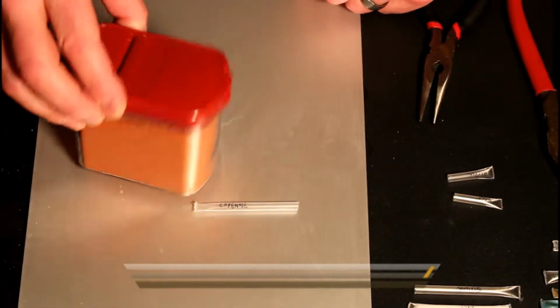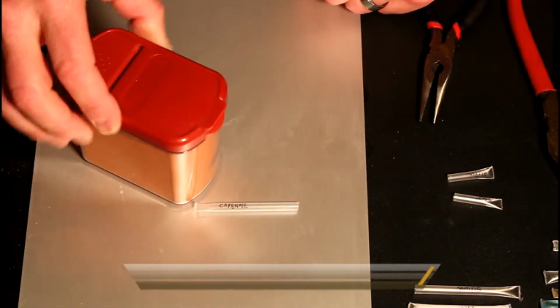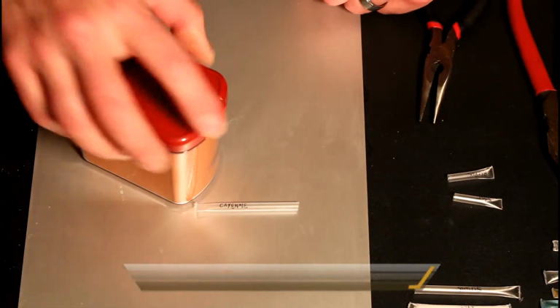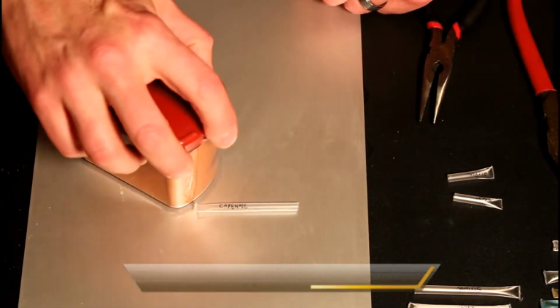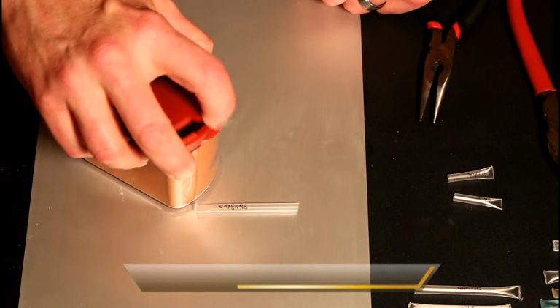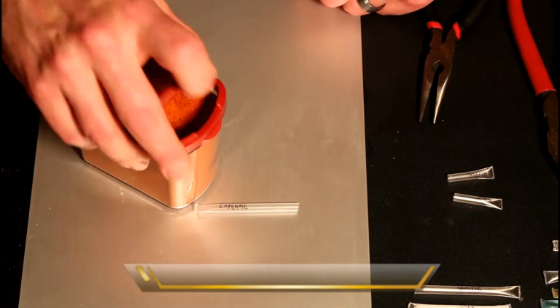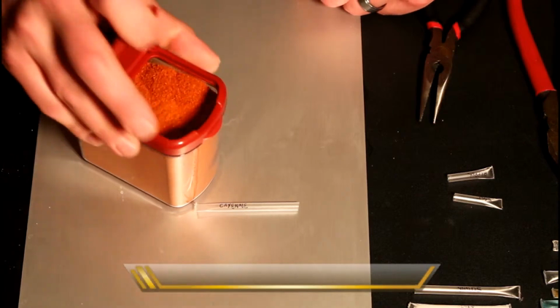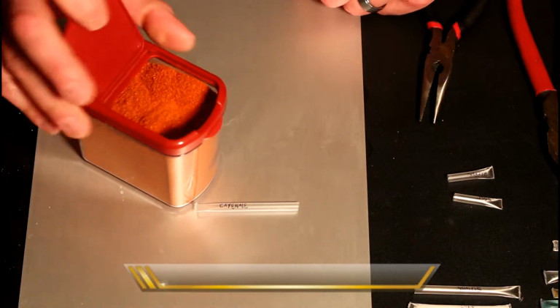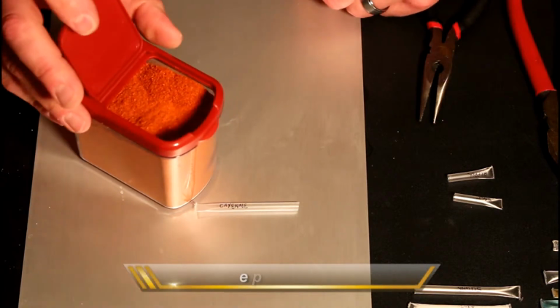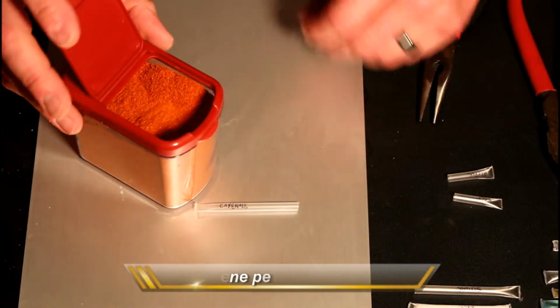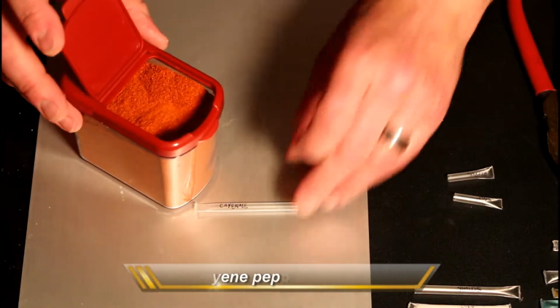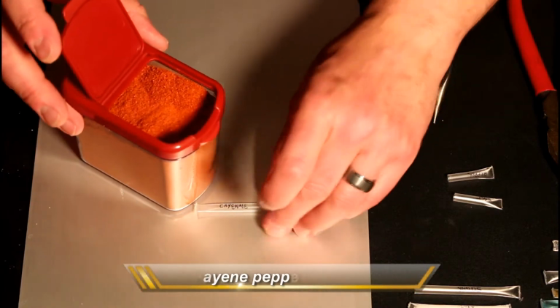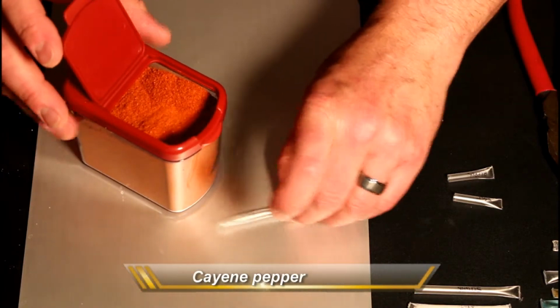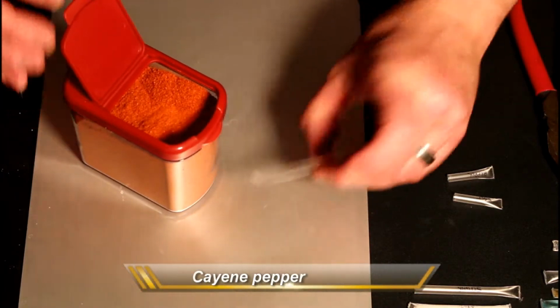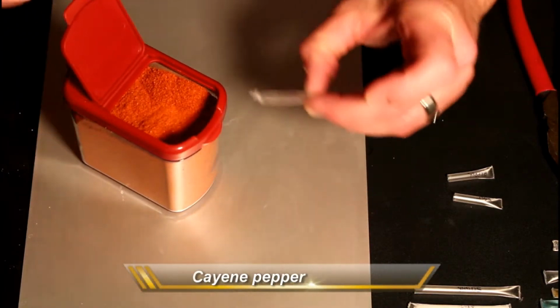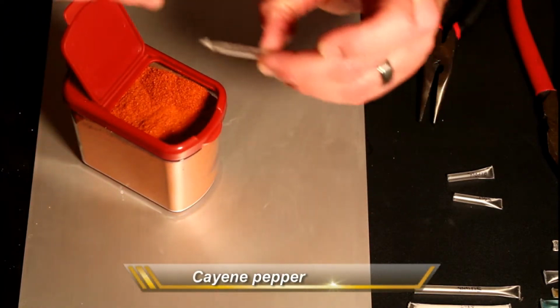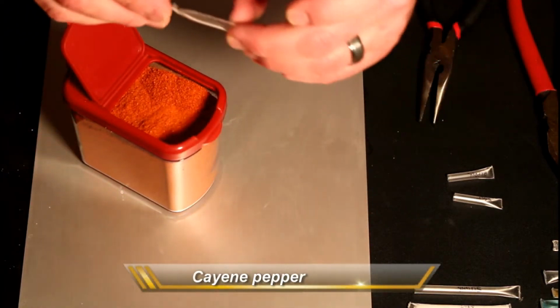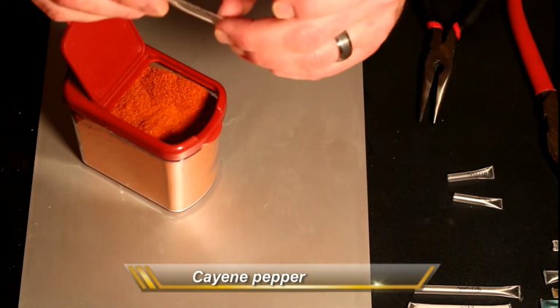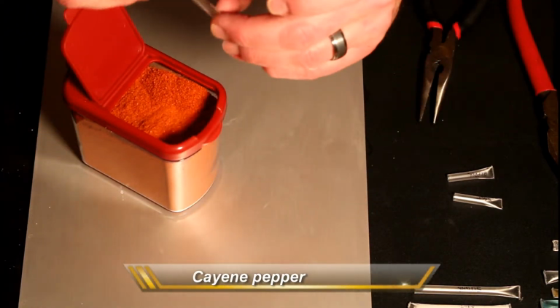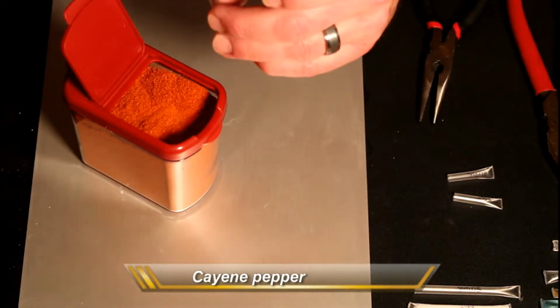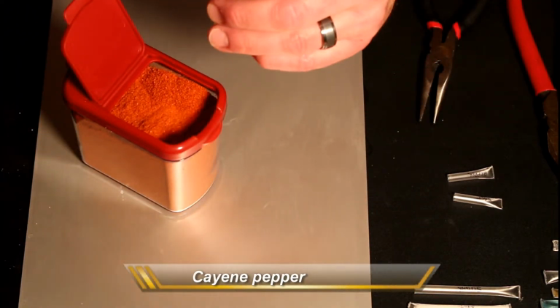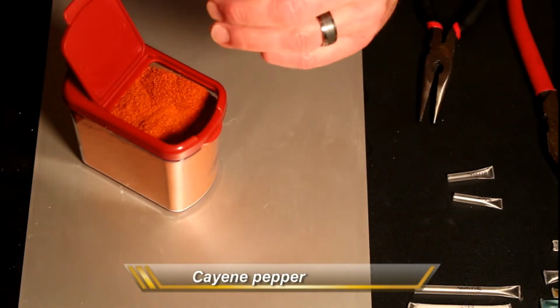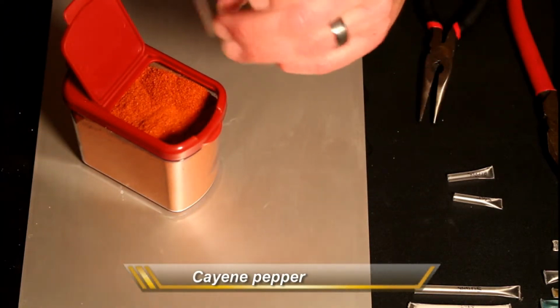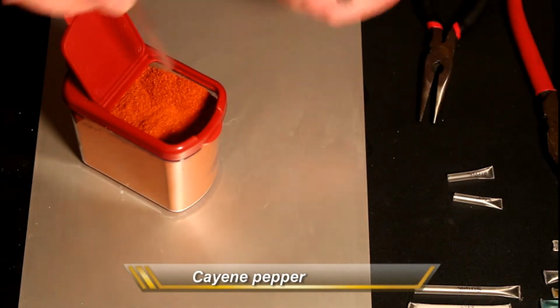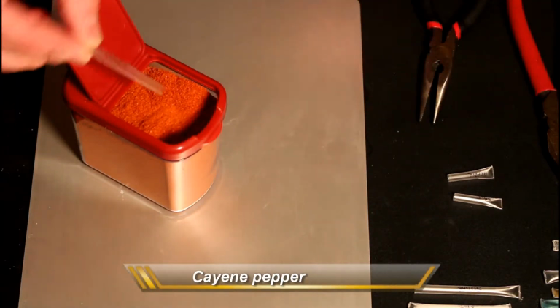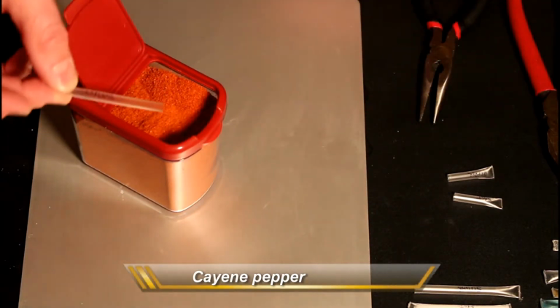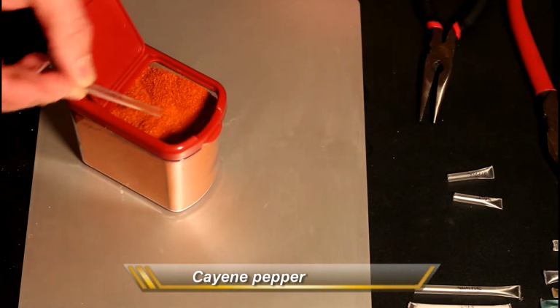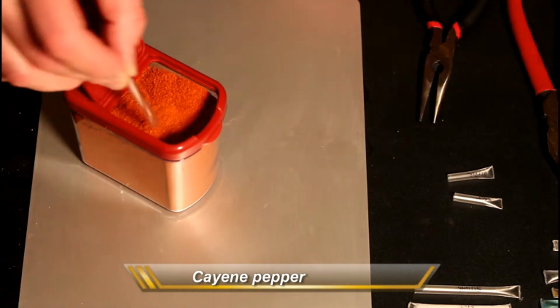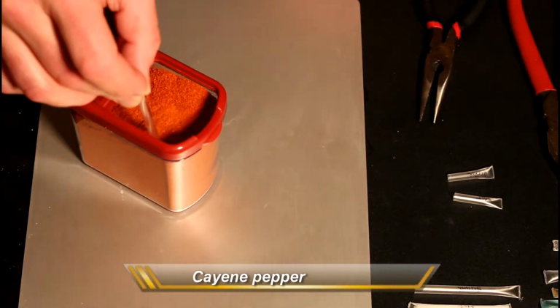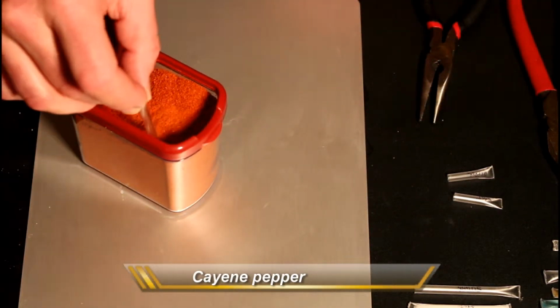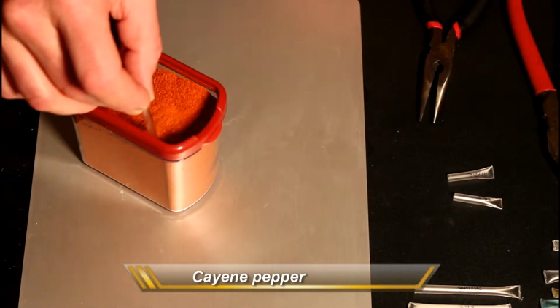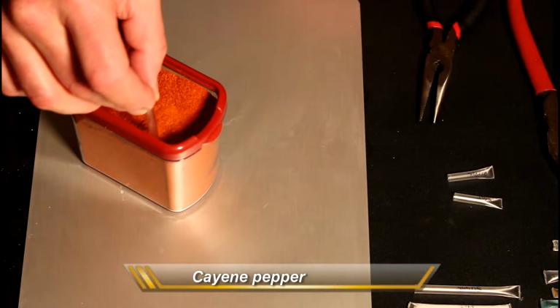I use yet another approach with the finer powders — basically you just push the straw in and allow pressure to fill it.